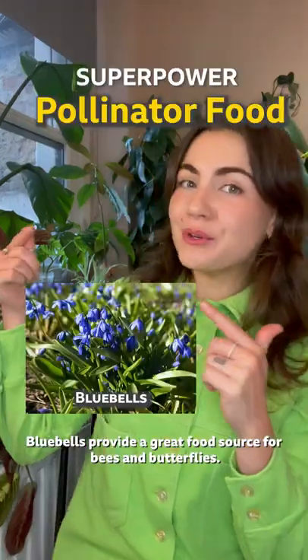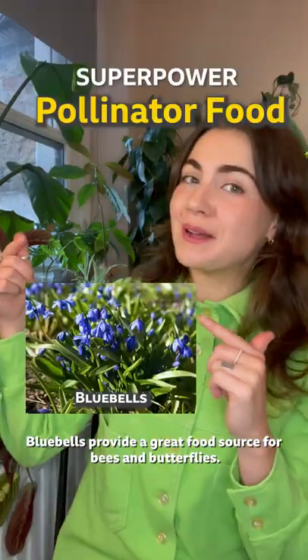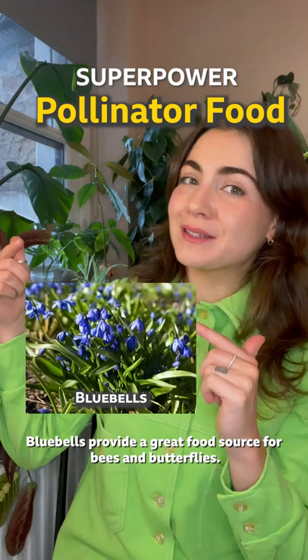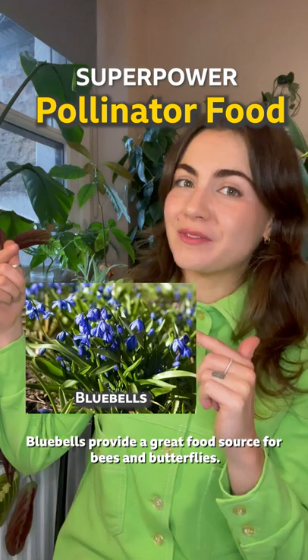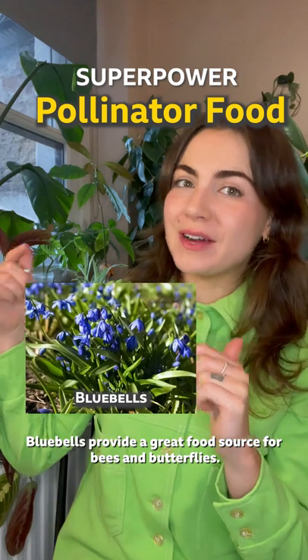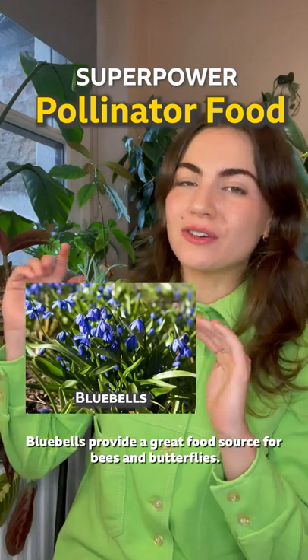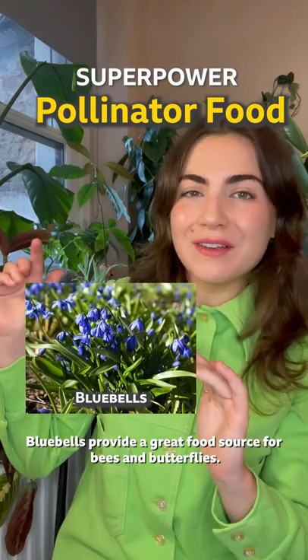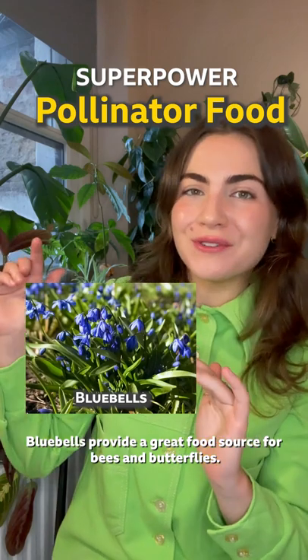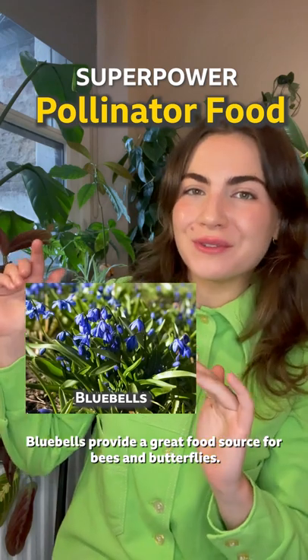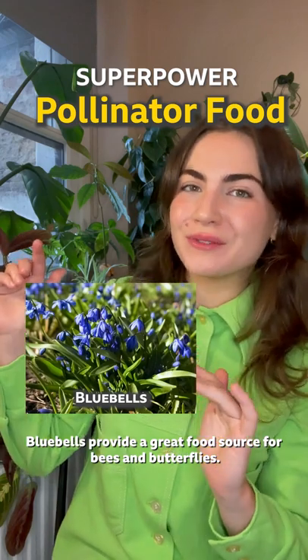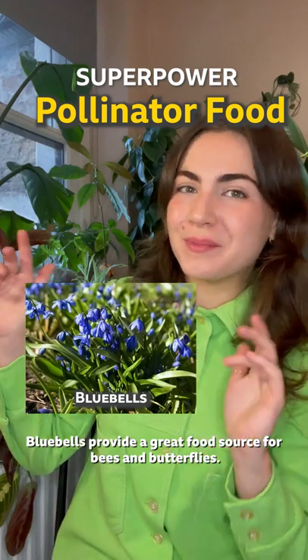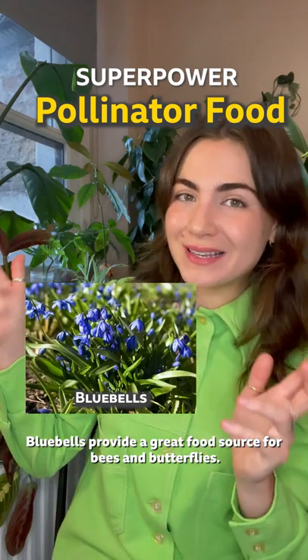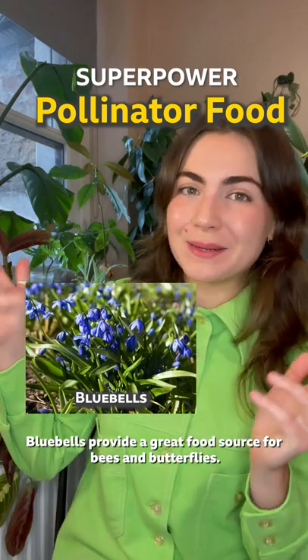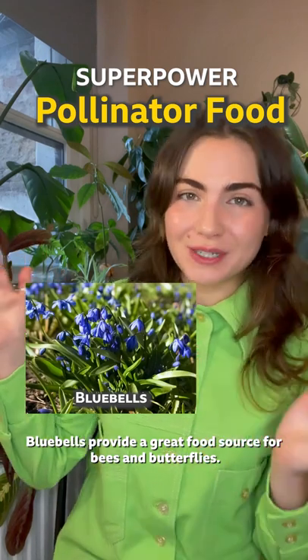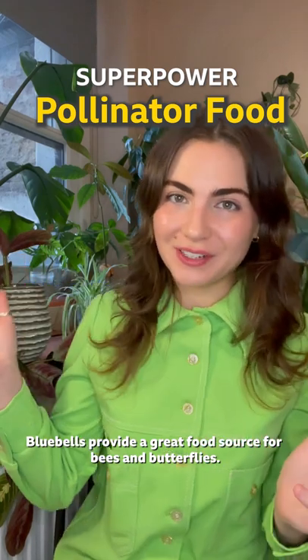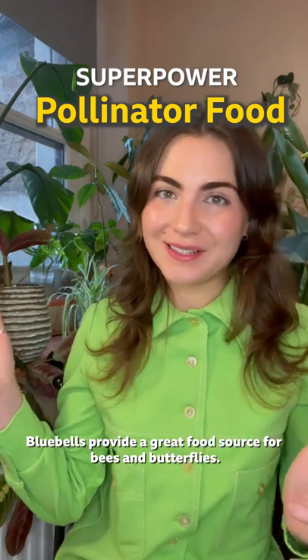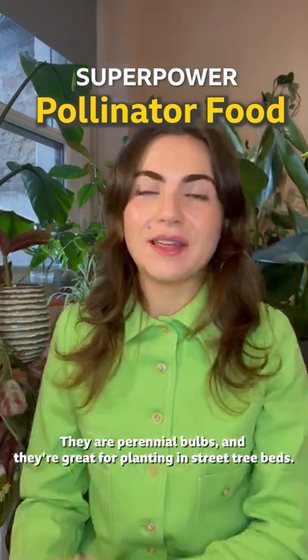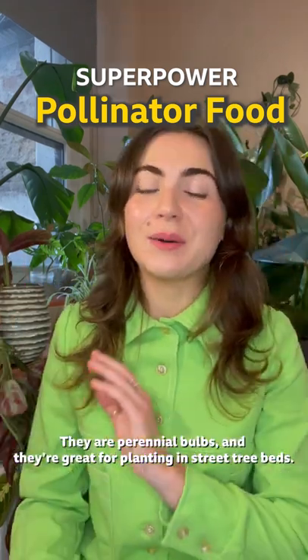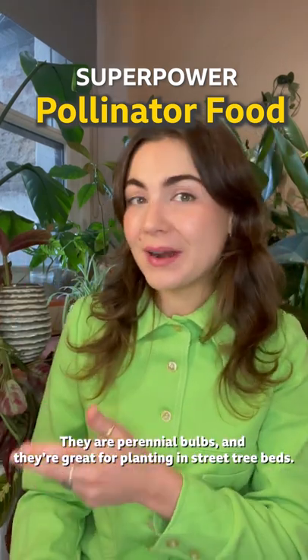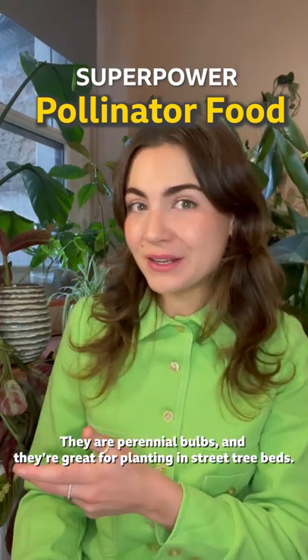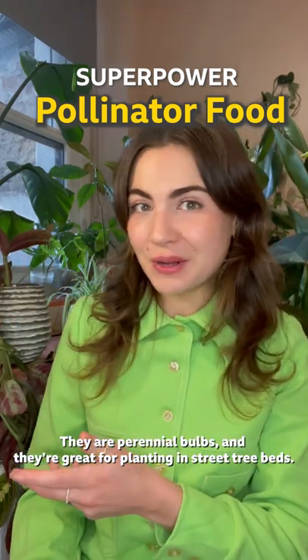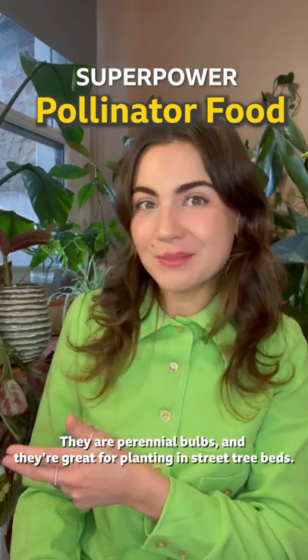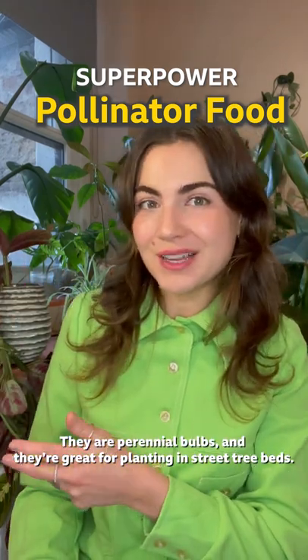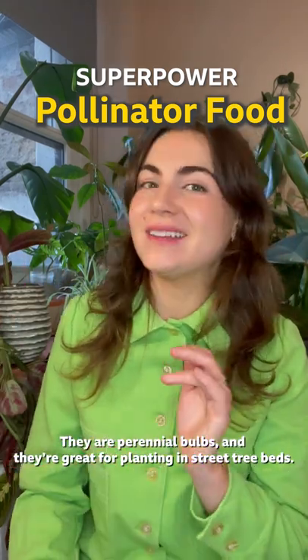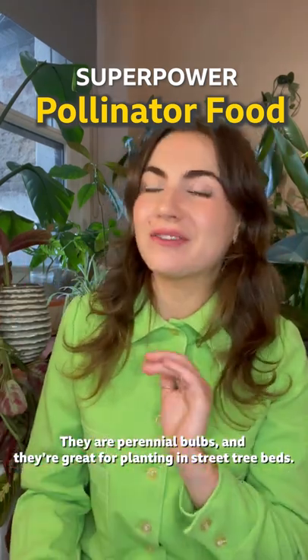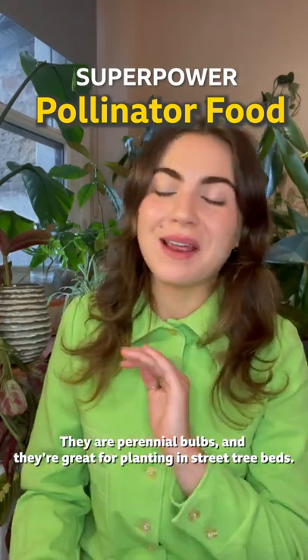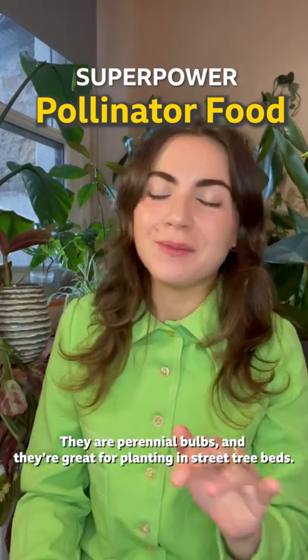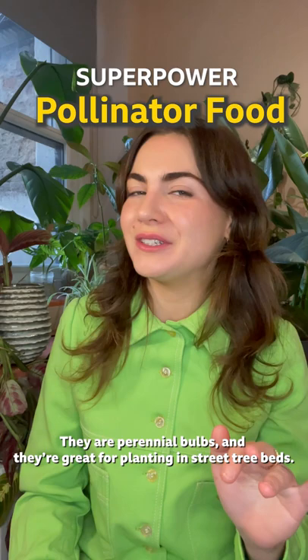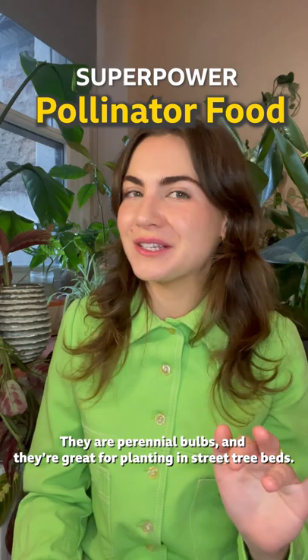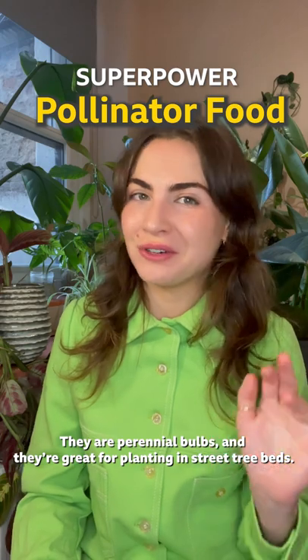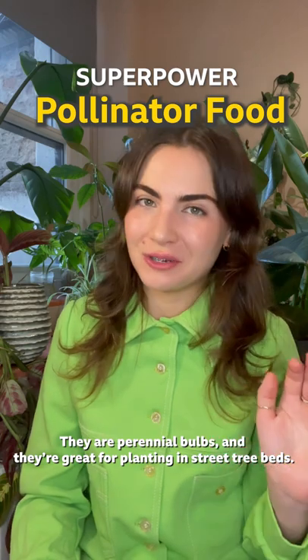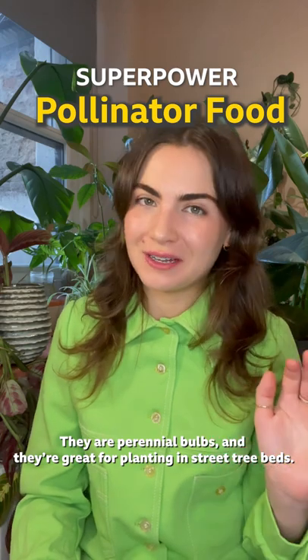Bluebells provide a great food source for bees and butterflies. They are perennial bulbs and they're great for planting street tree beds.